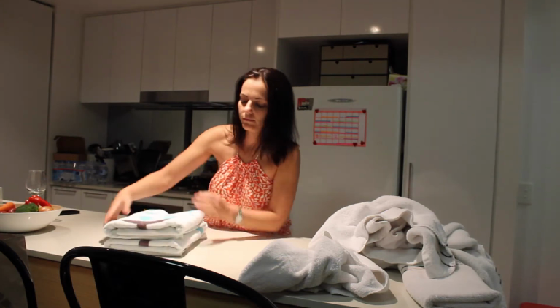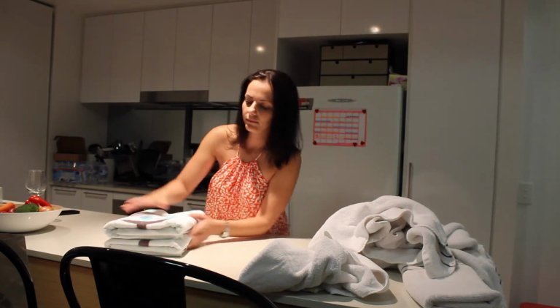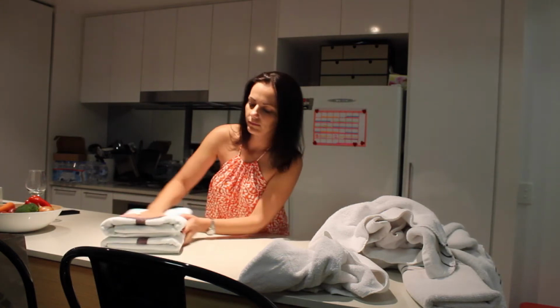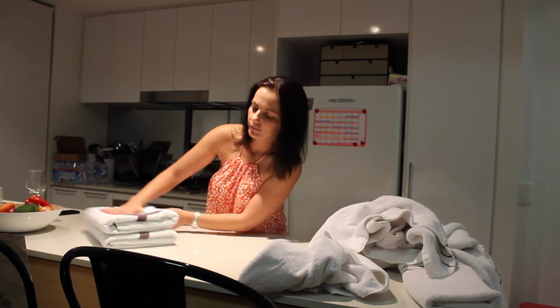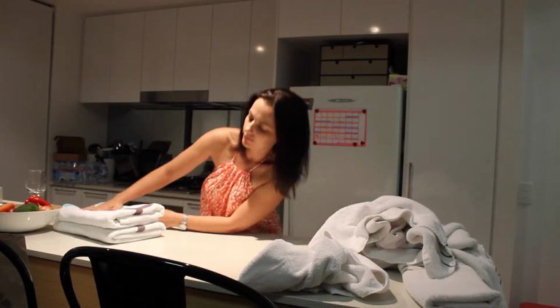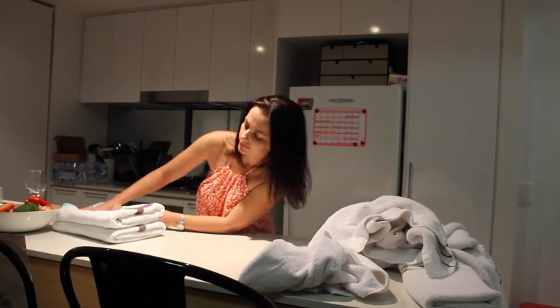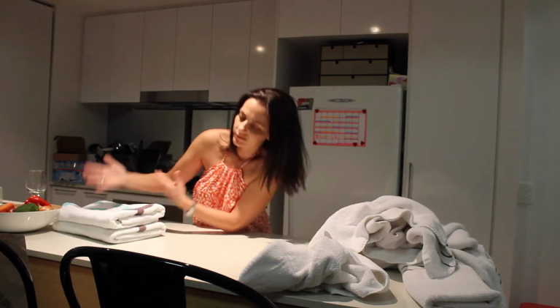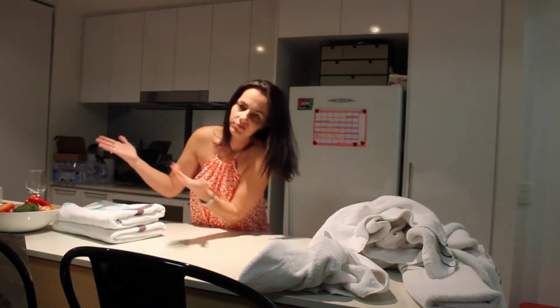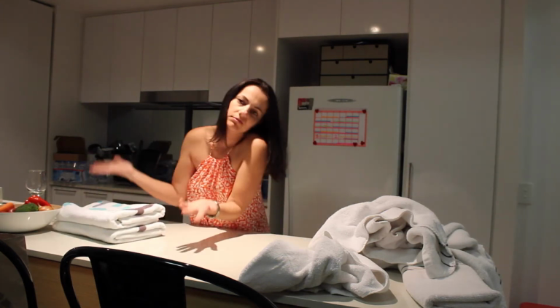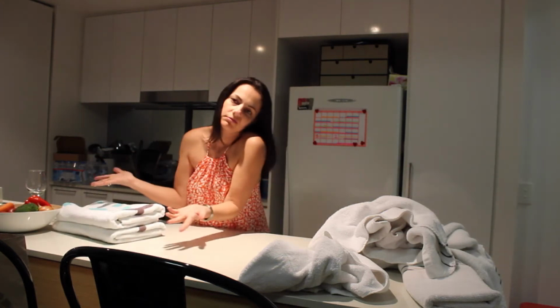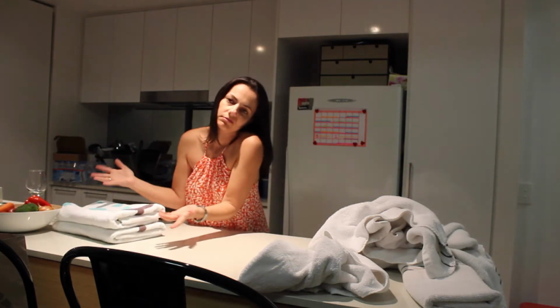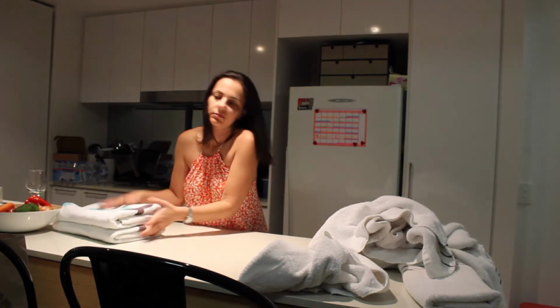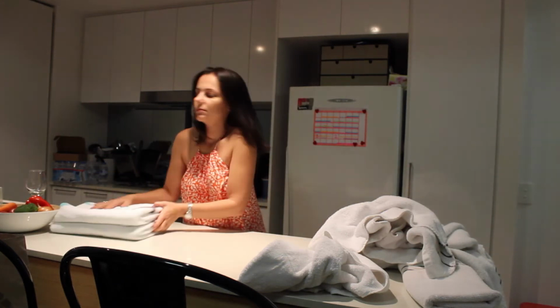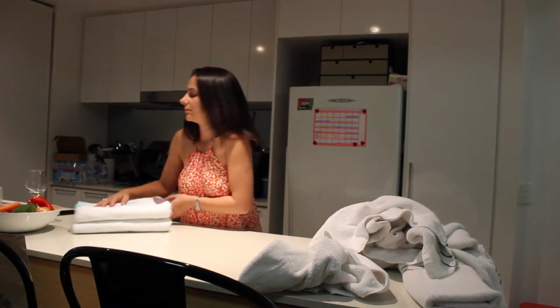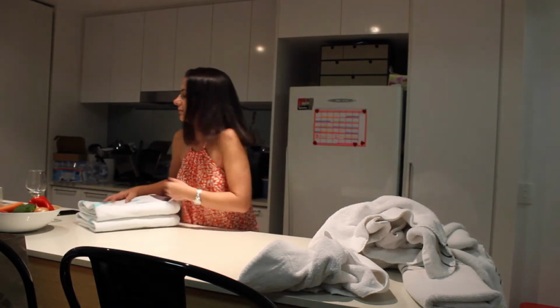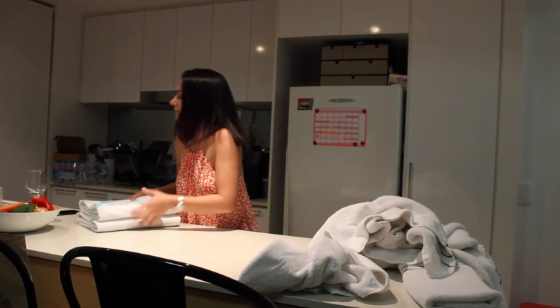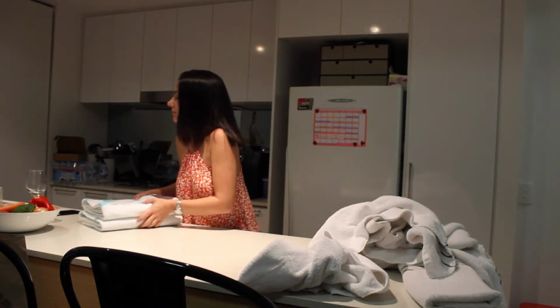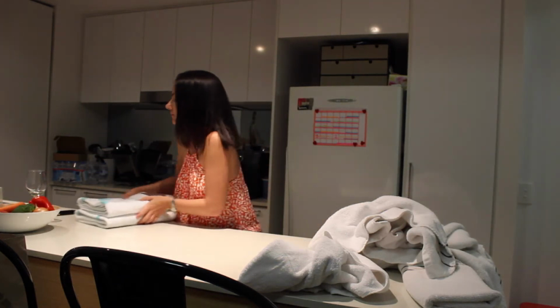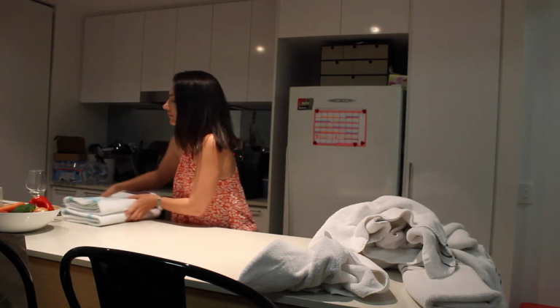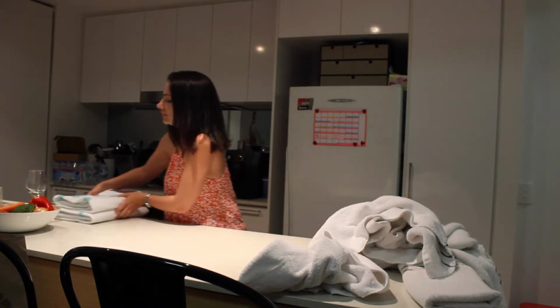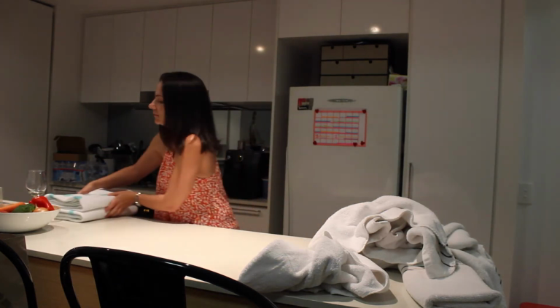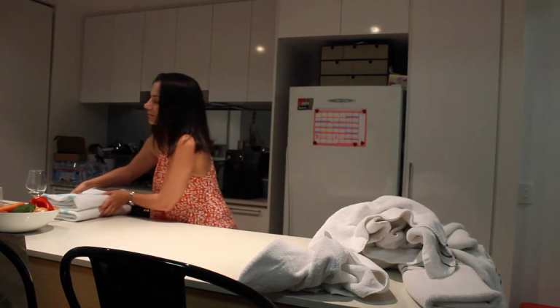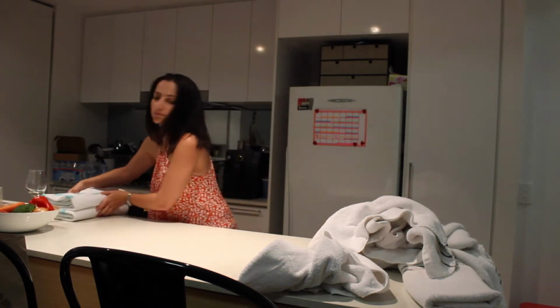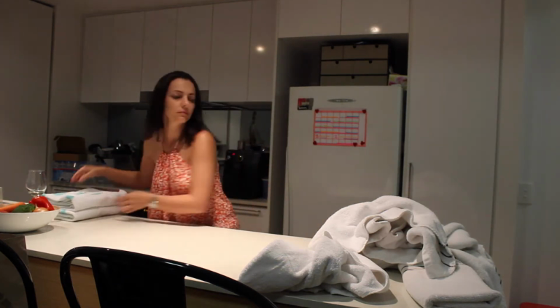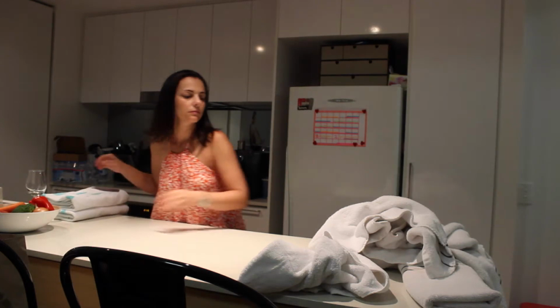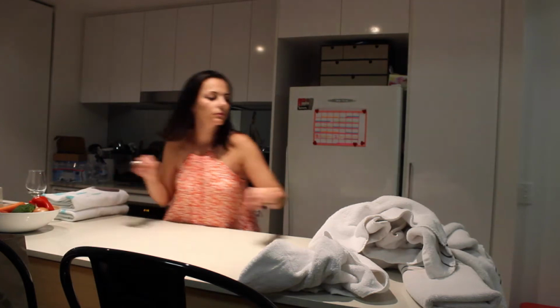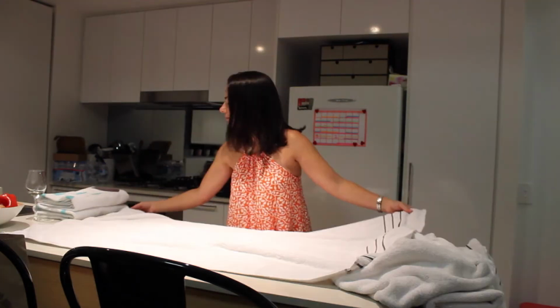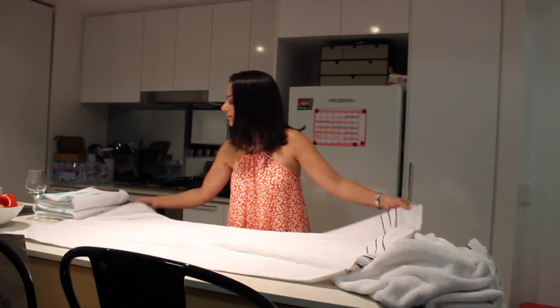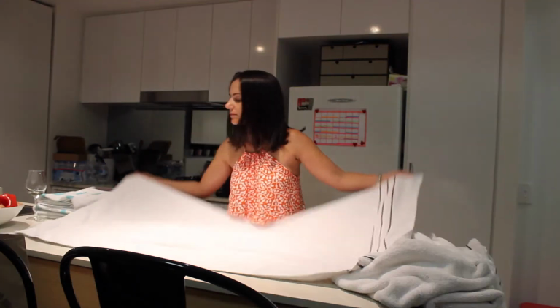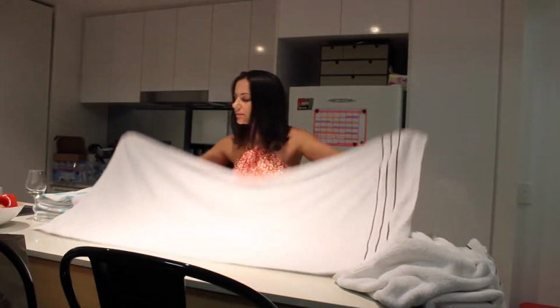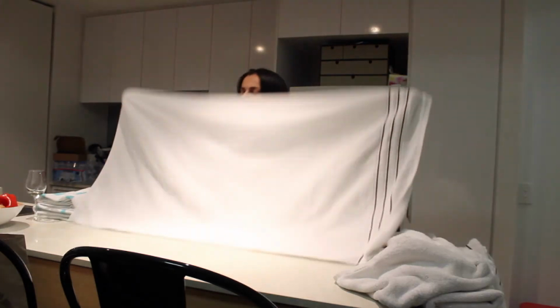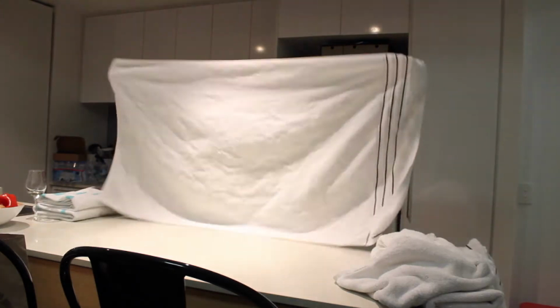I do my kids' towels like this. It looks good, it's neat, it's tidy and it's quick.